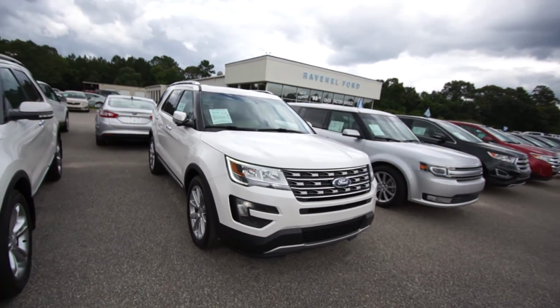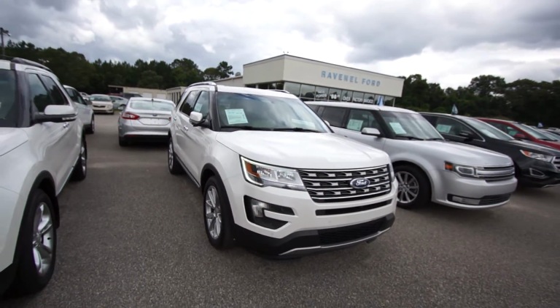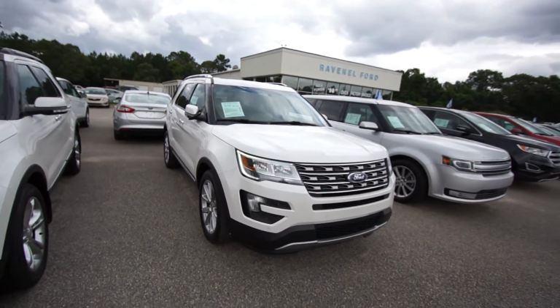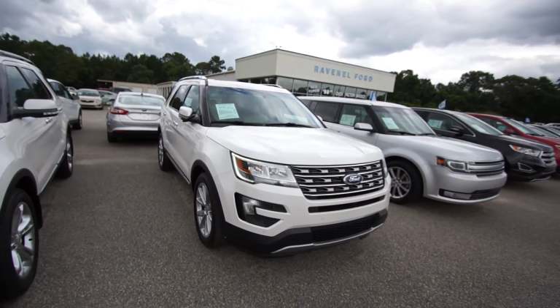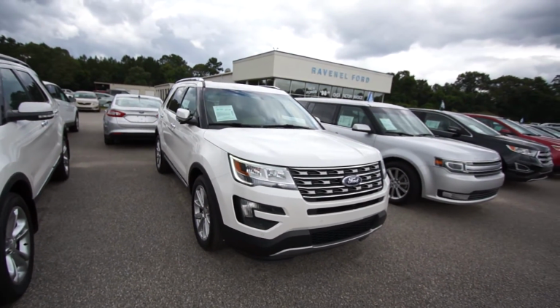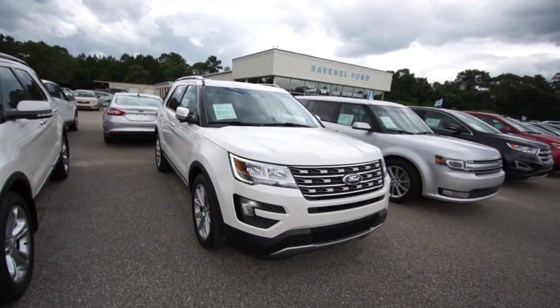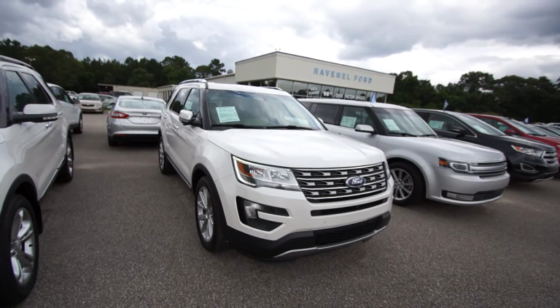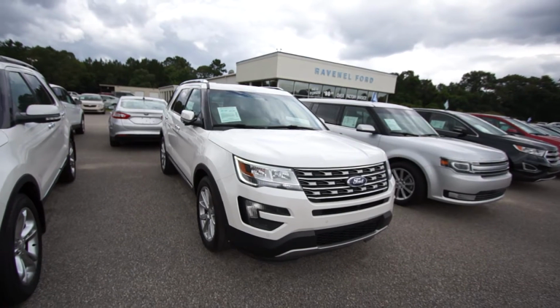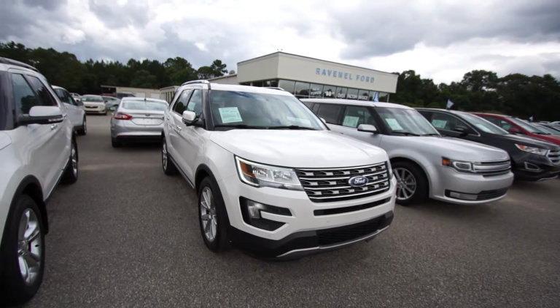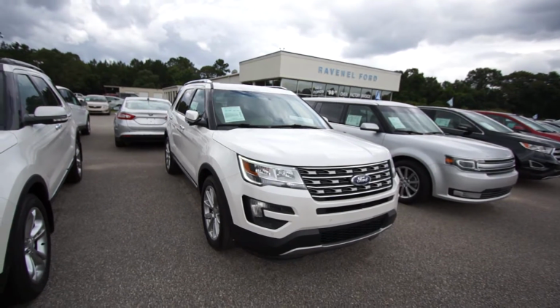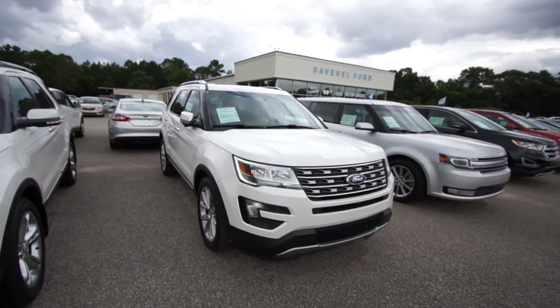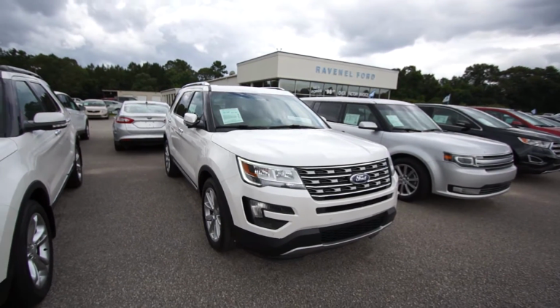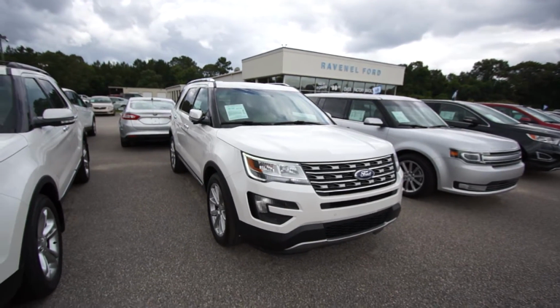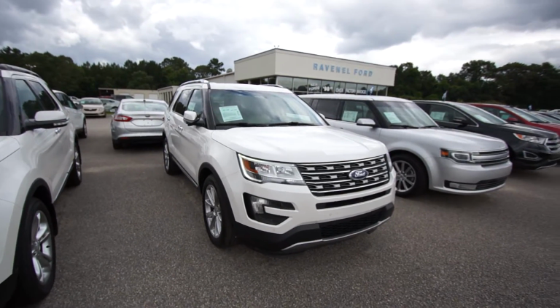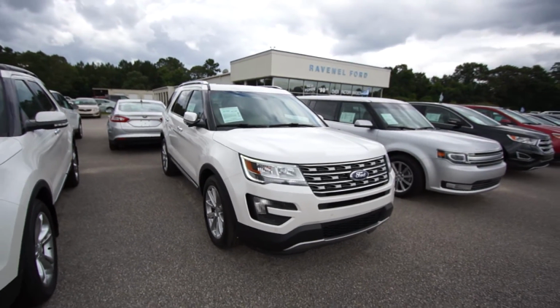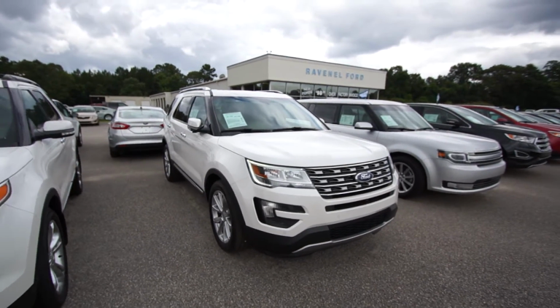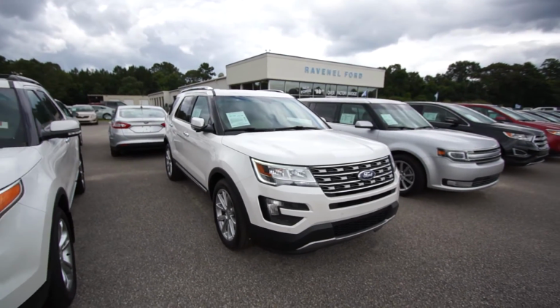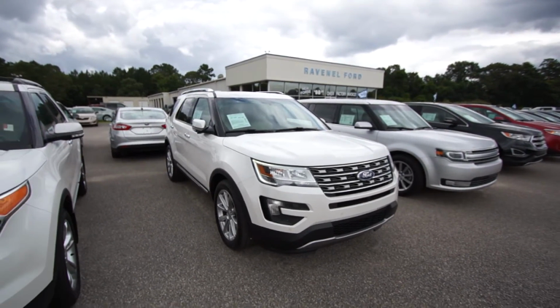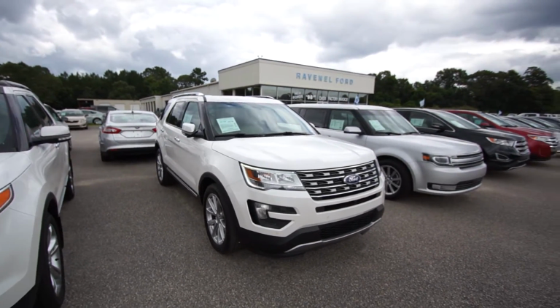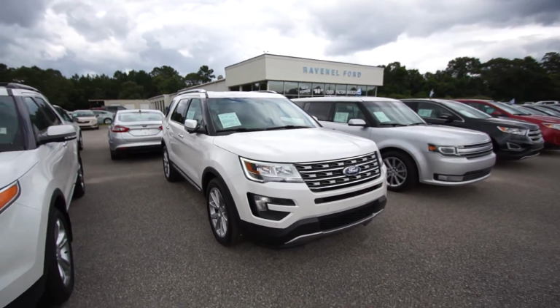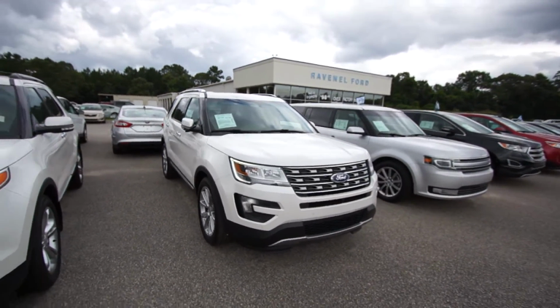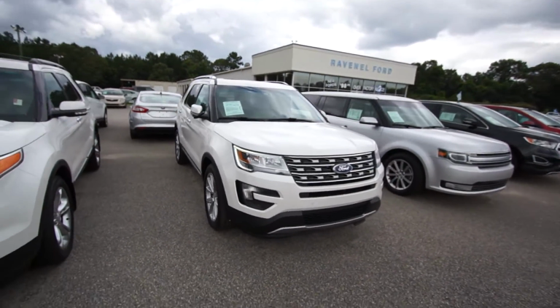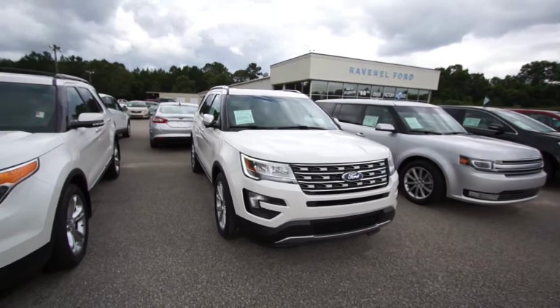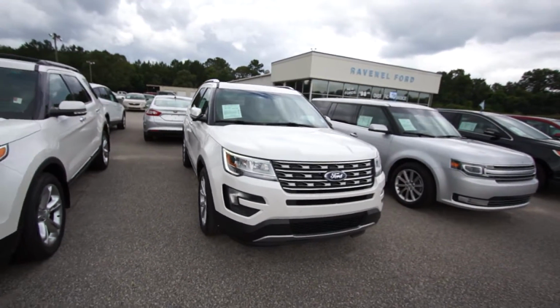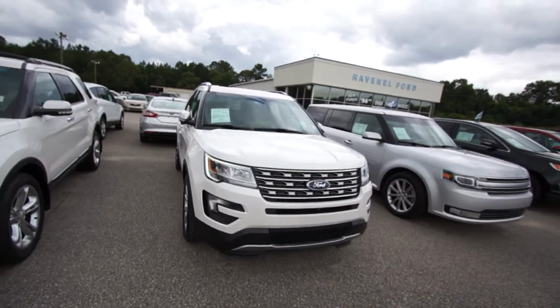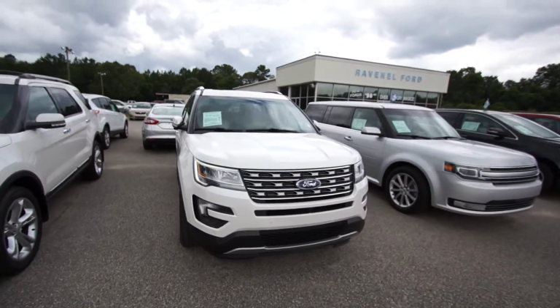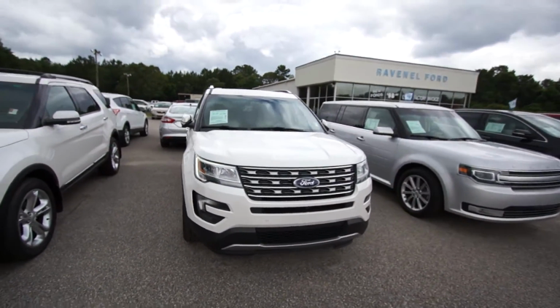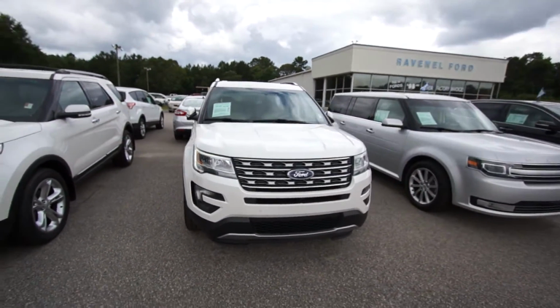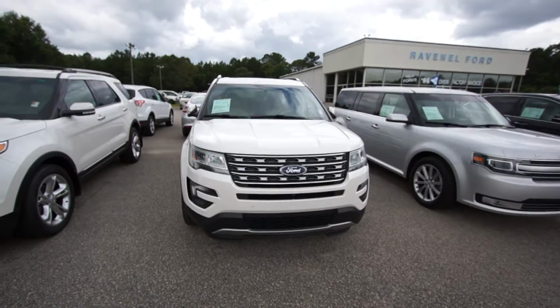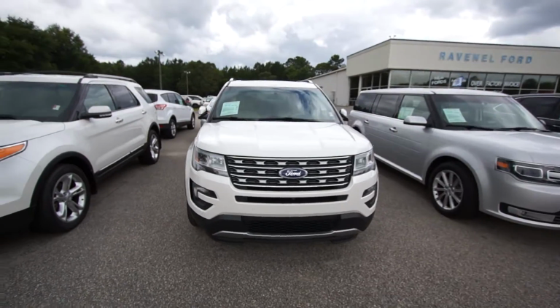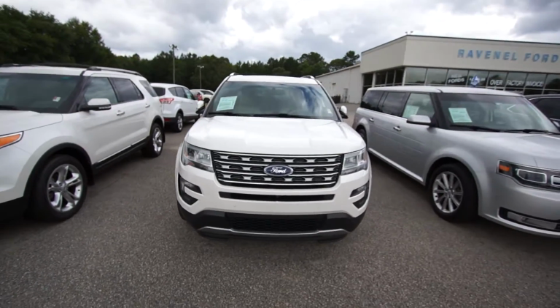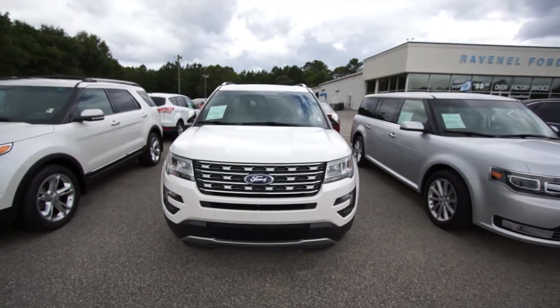Here is a 2016 Explorer Limited, white in color, limited package. What does that mean? That means loaded. That's right.